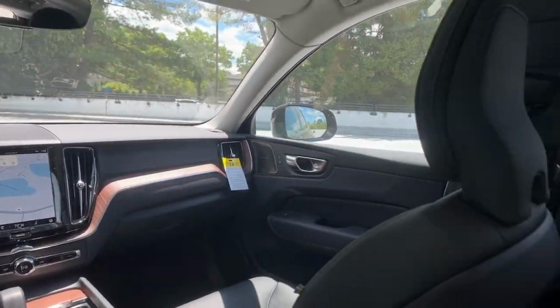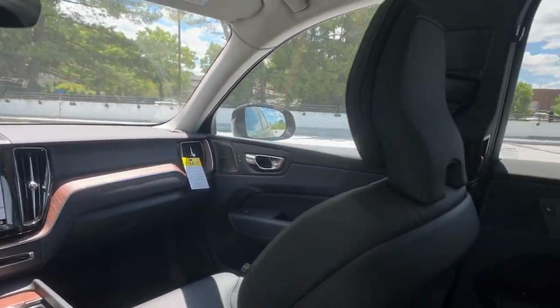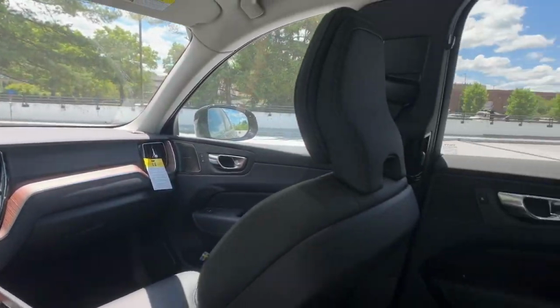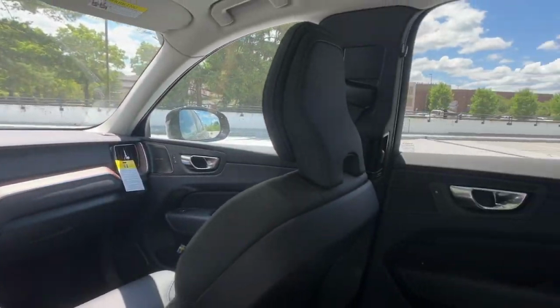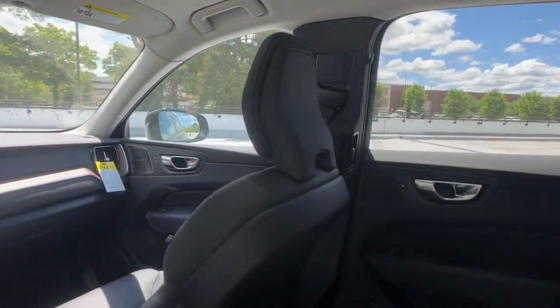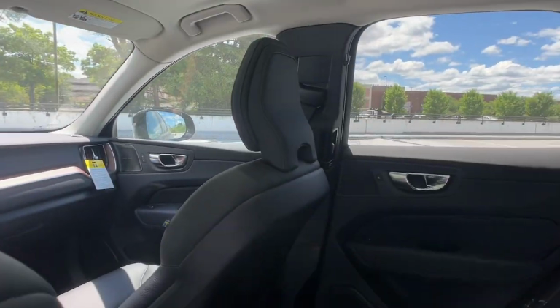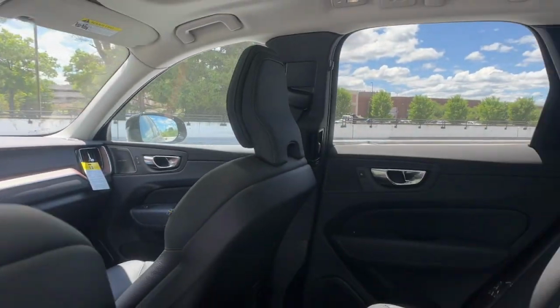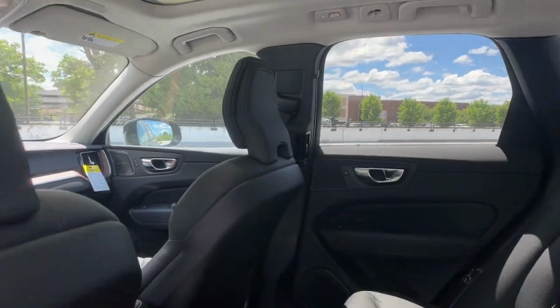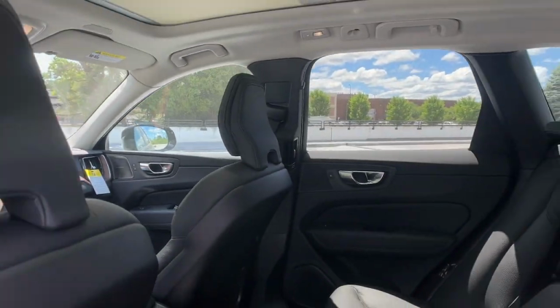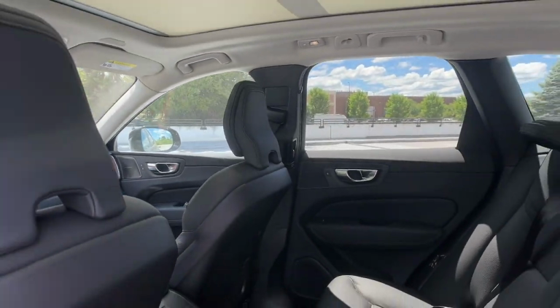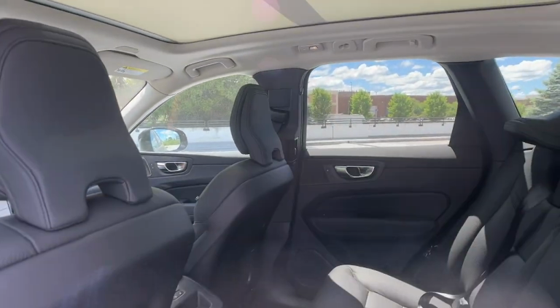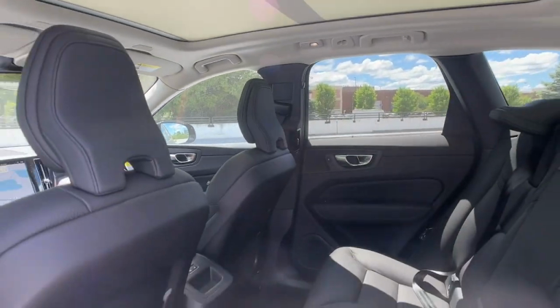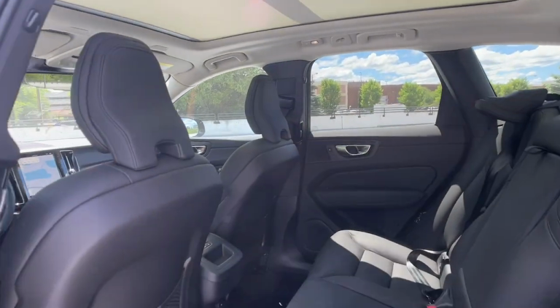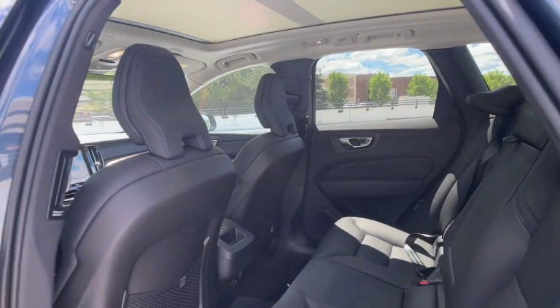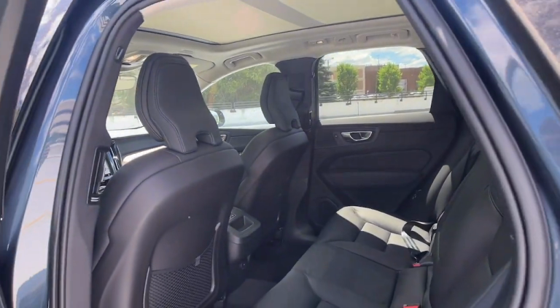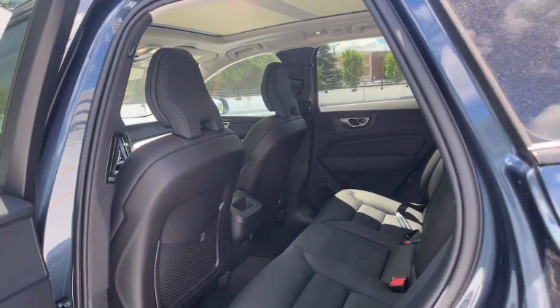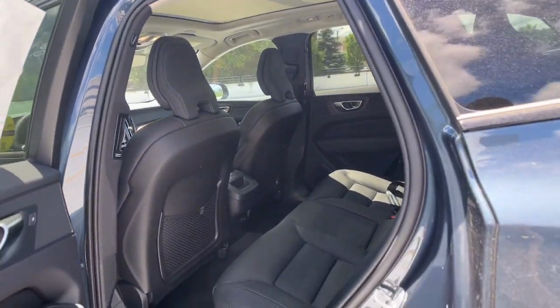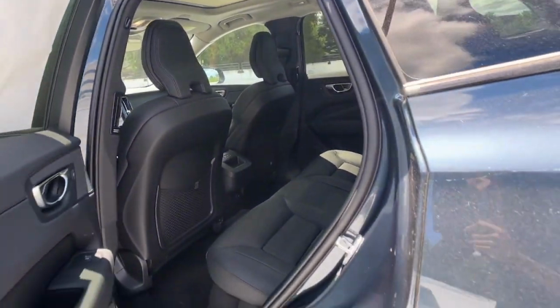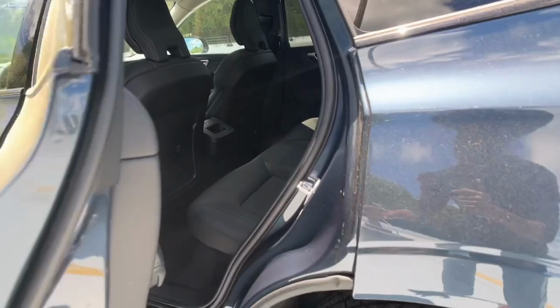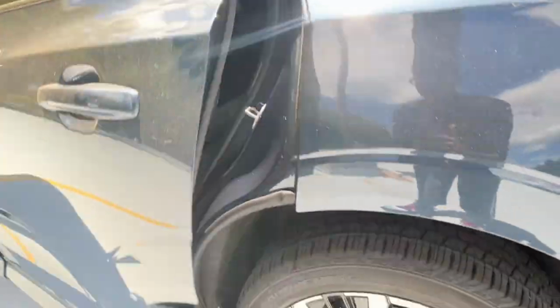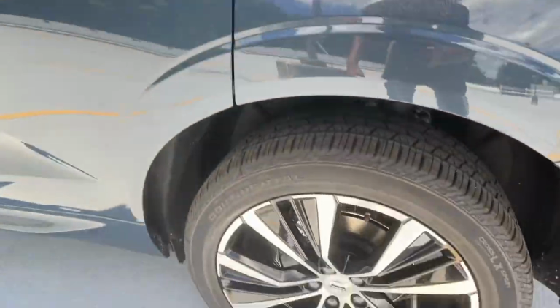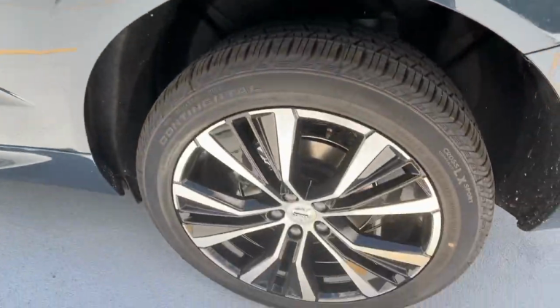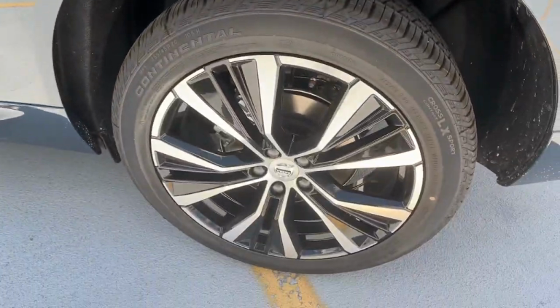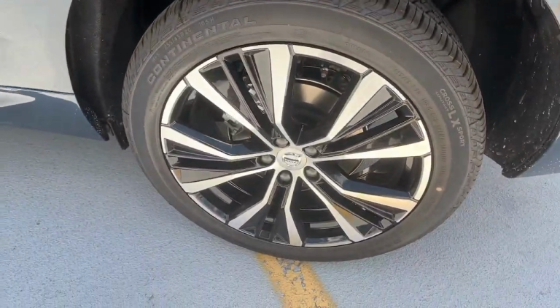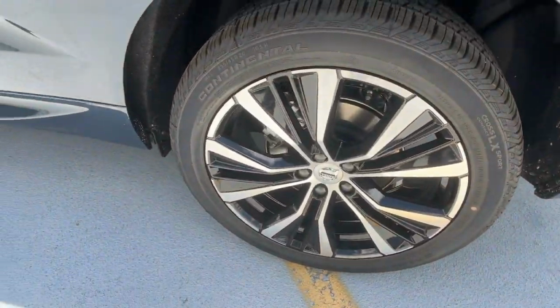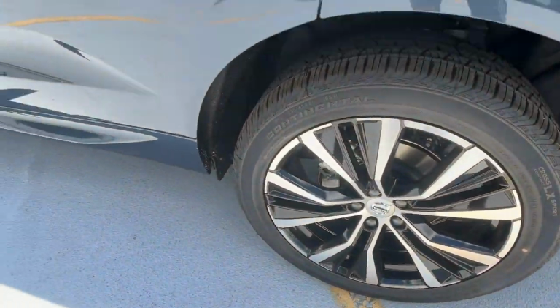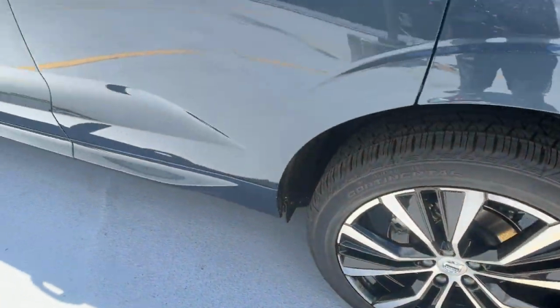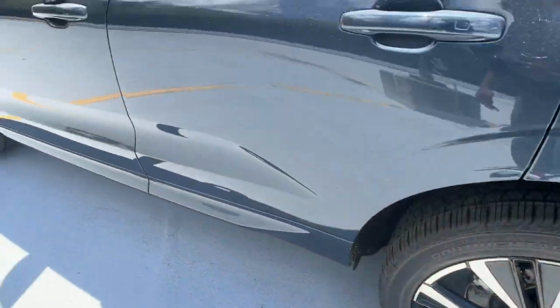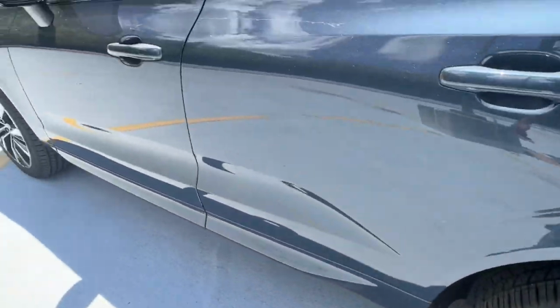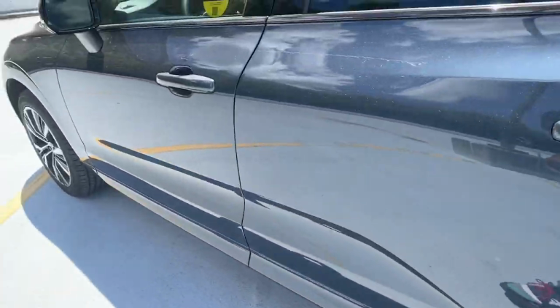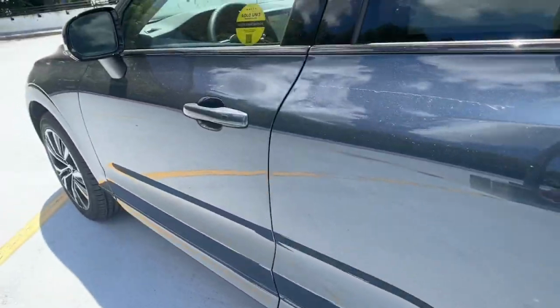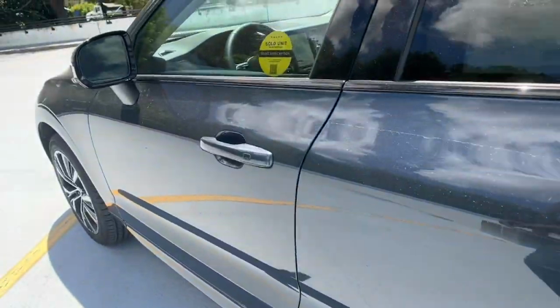Satellite radio, power passenger seat, heated mirrors, woodgrain interior trim.